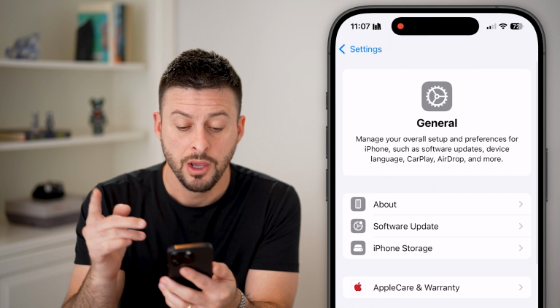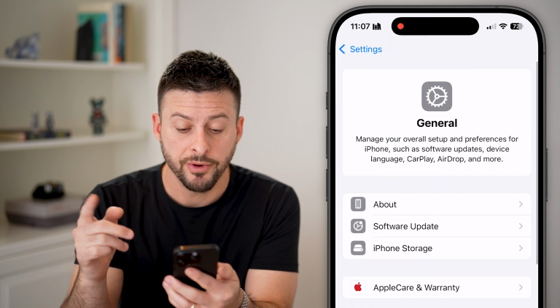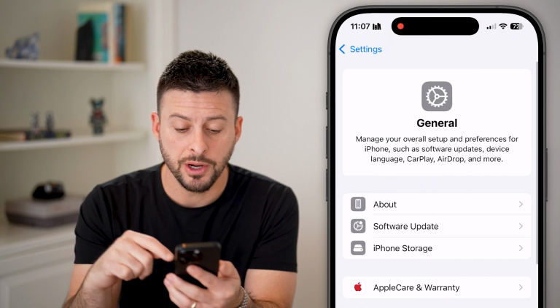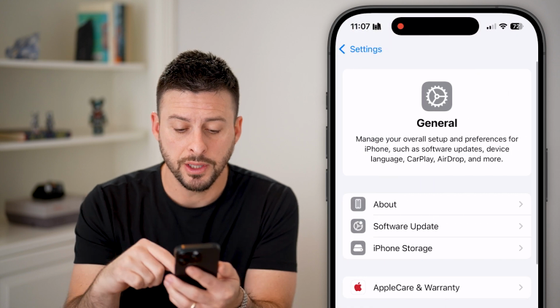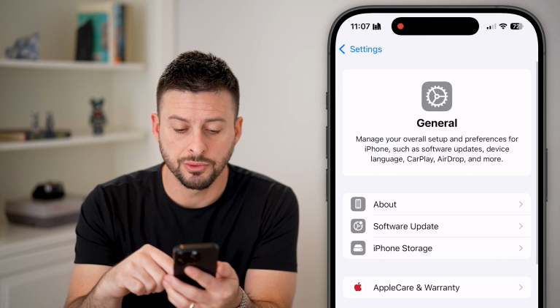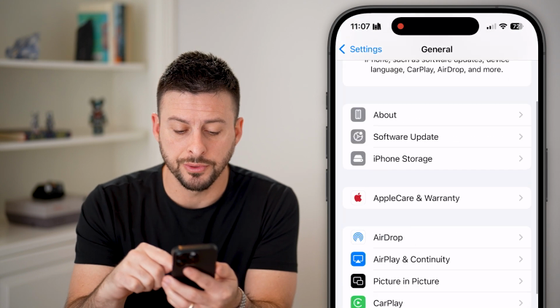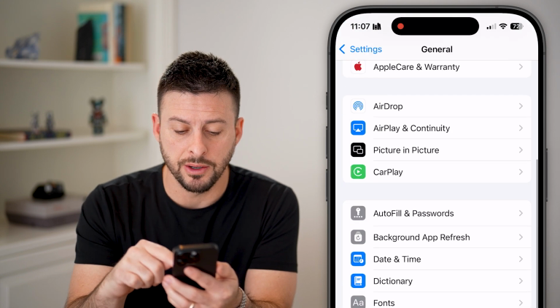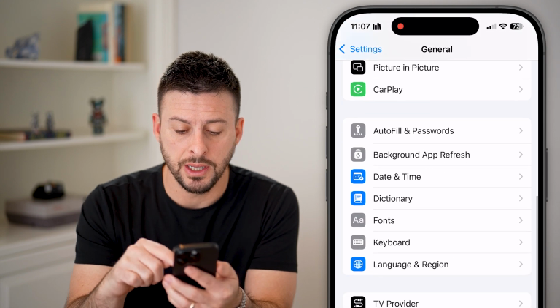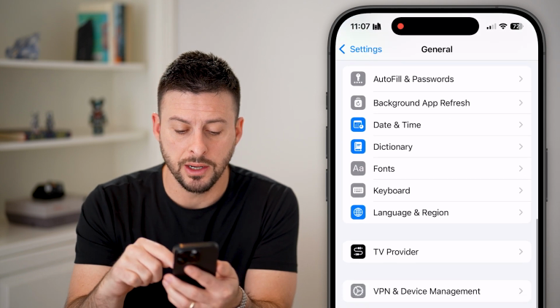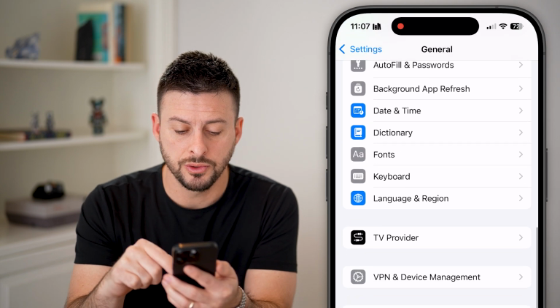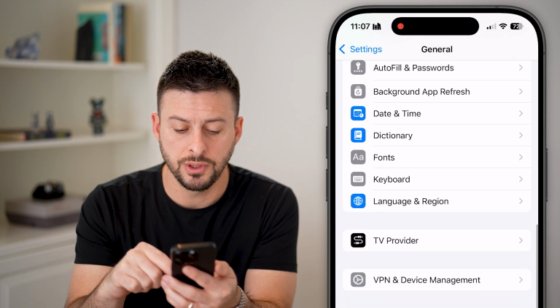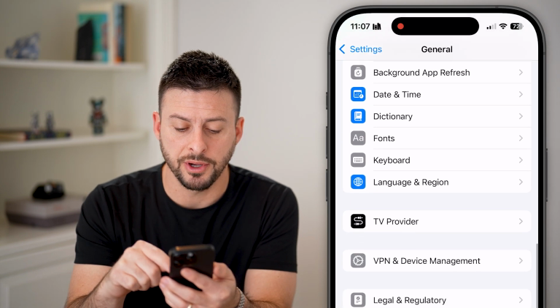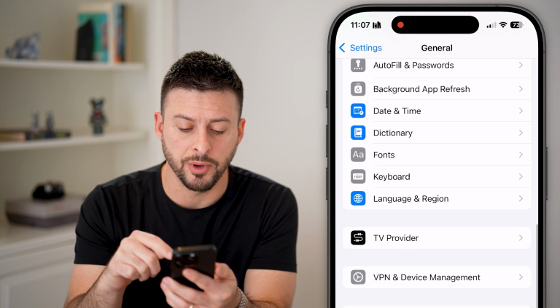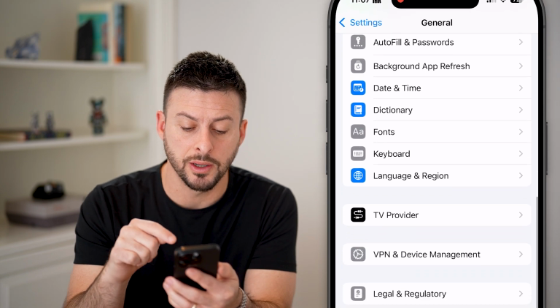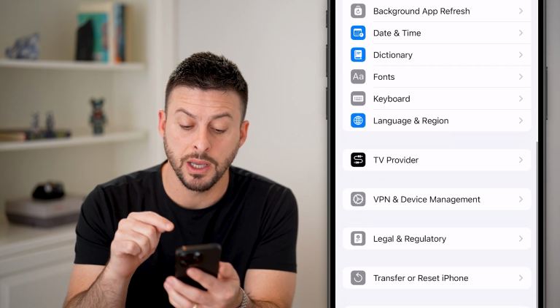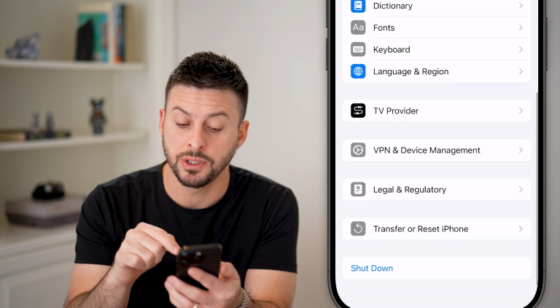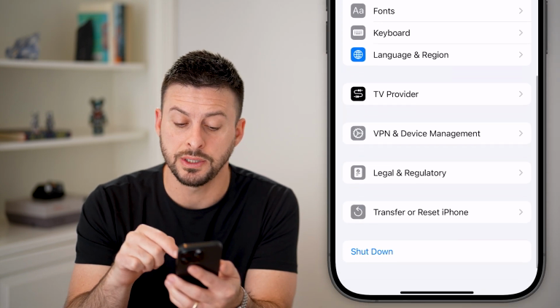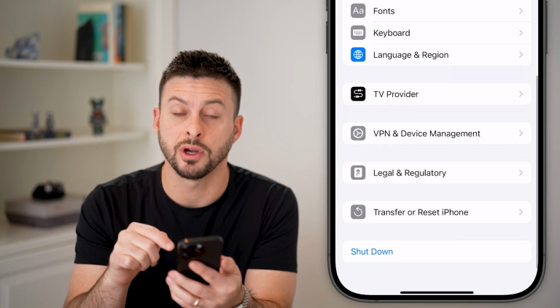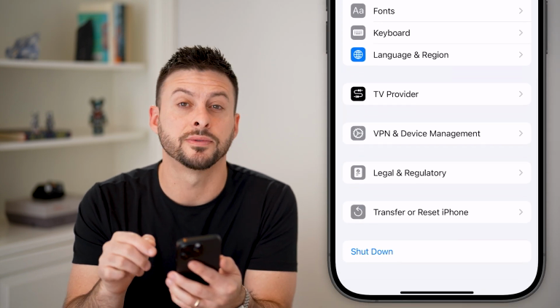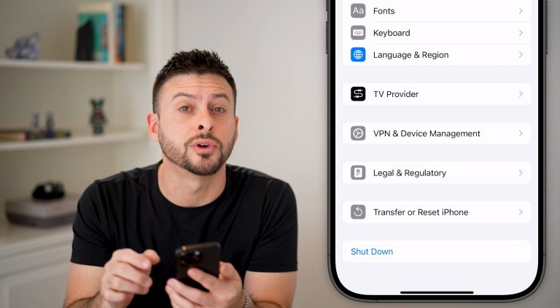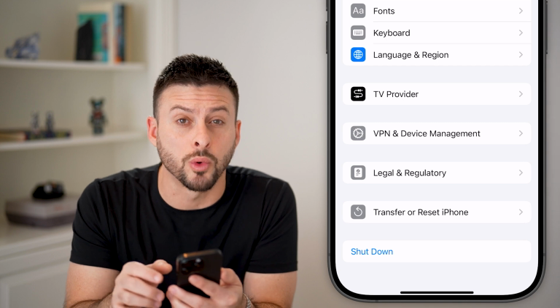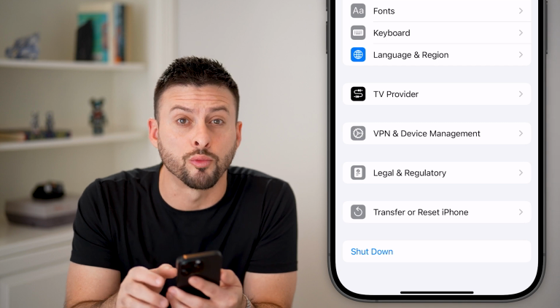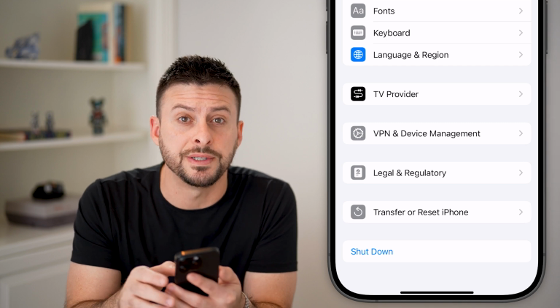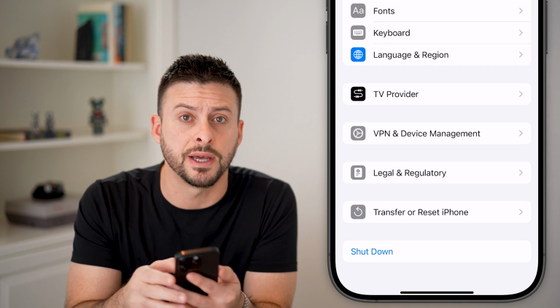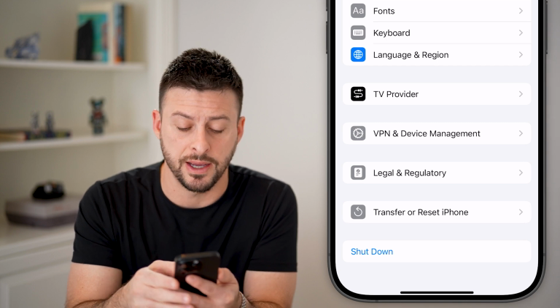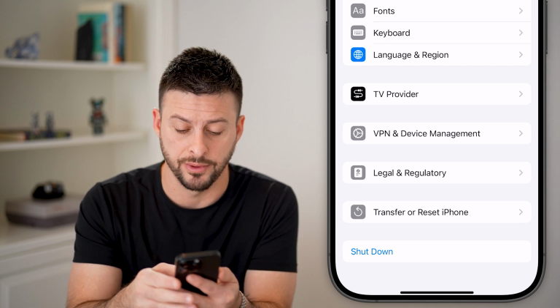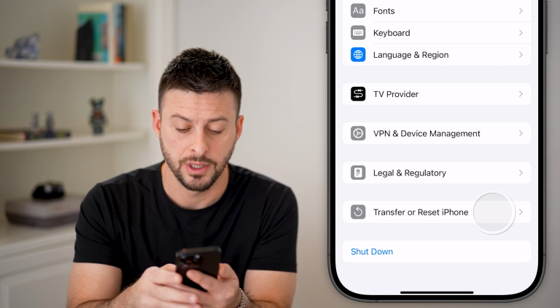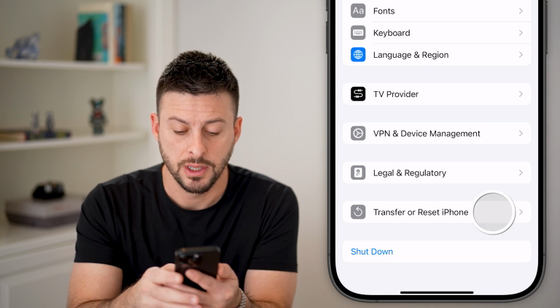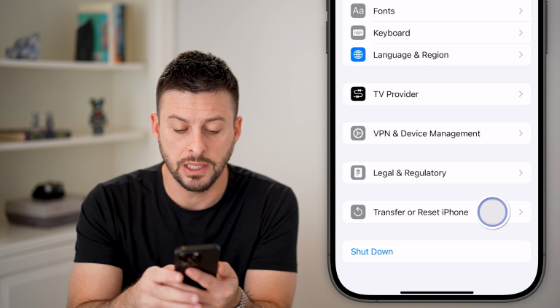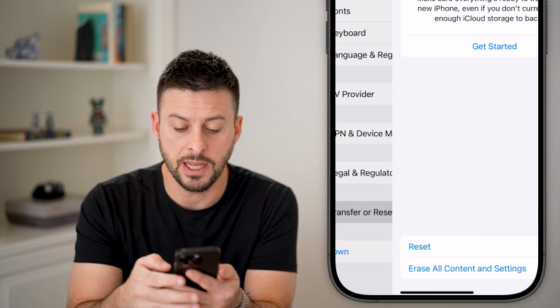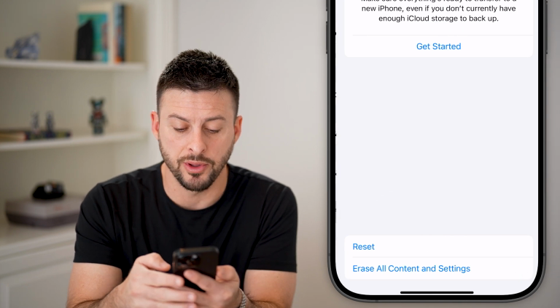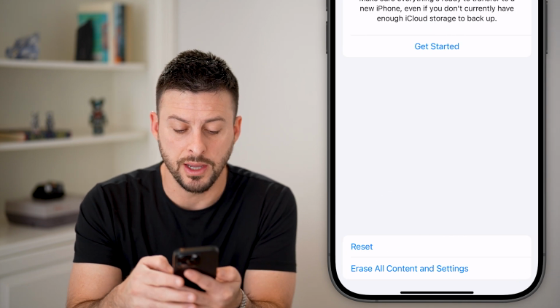From here, scroll down to the very bottom and you can see Transfer or Reset iPhone. Let's tap on that.